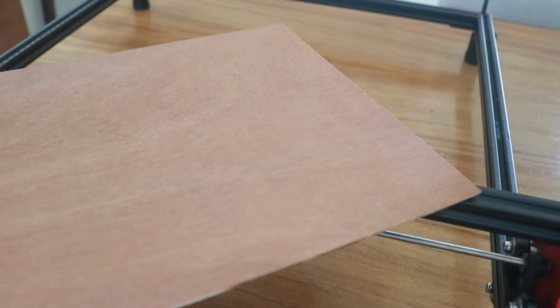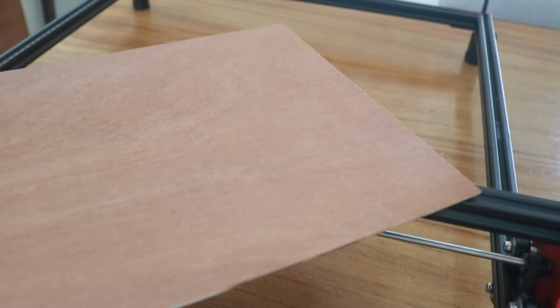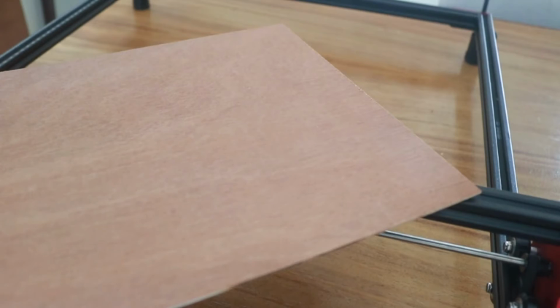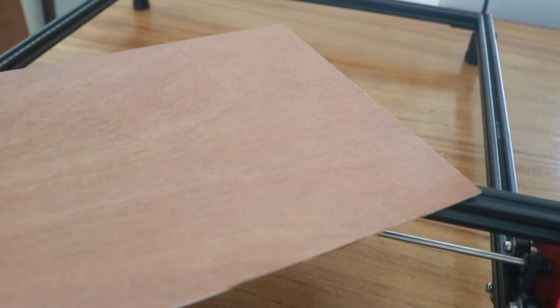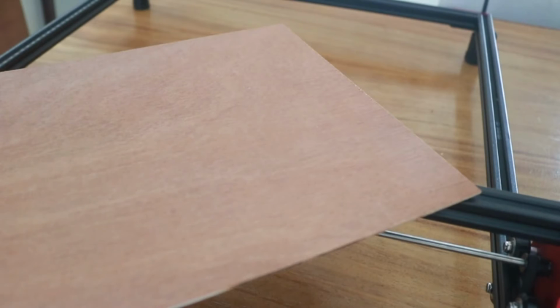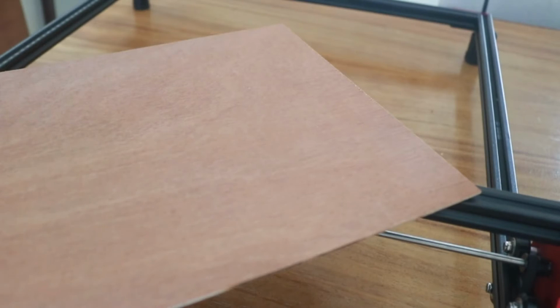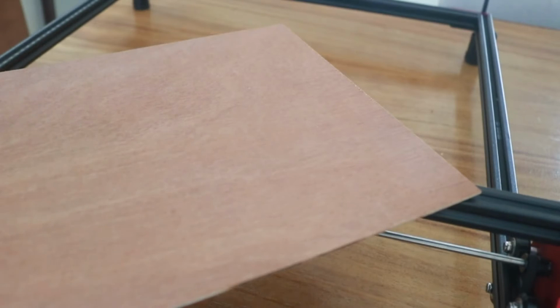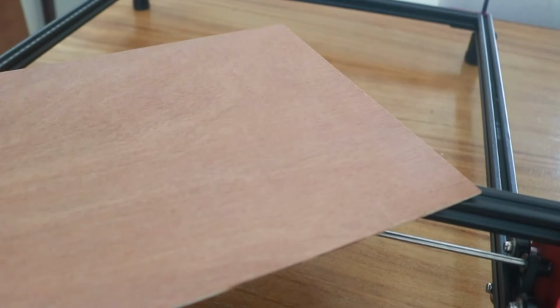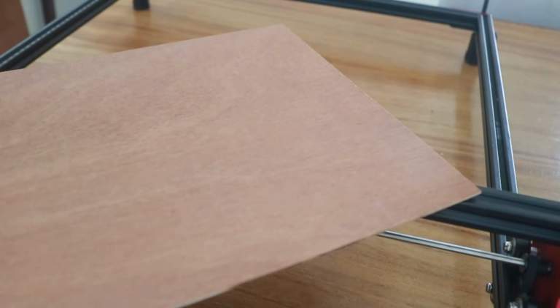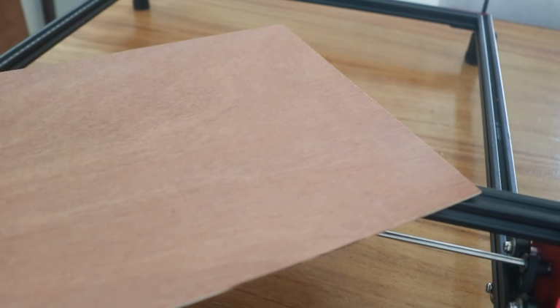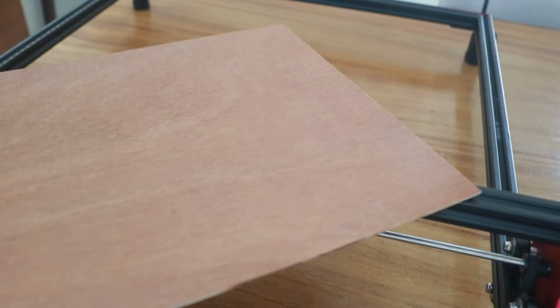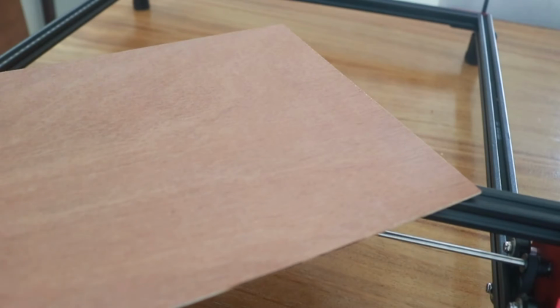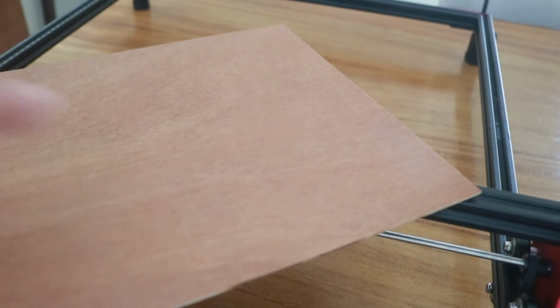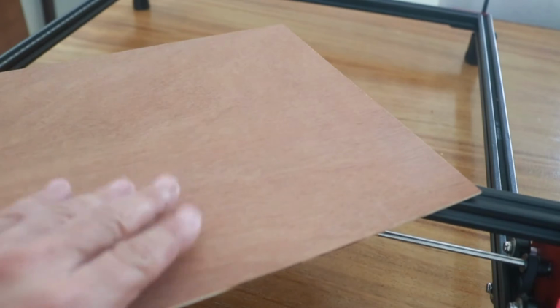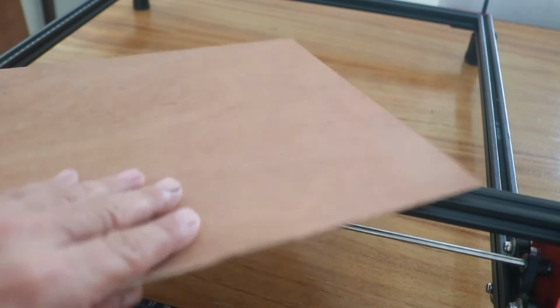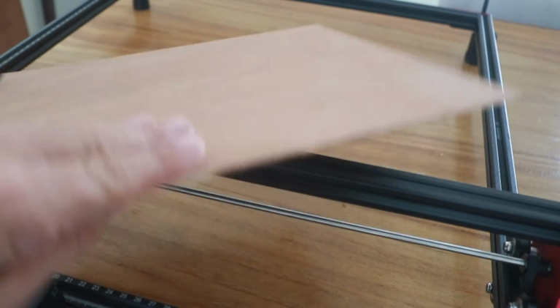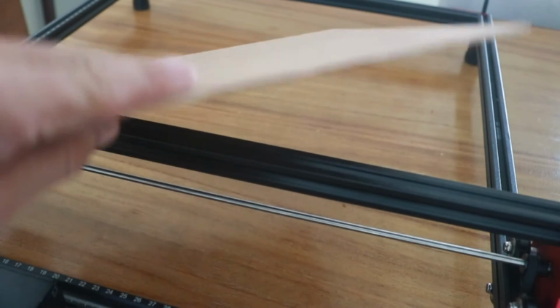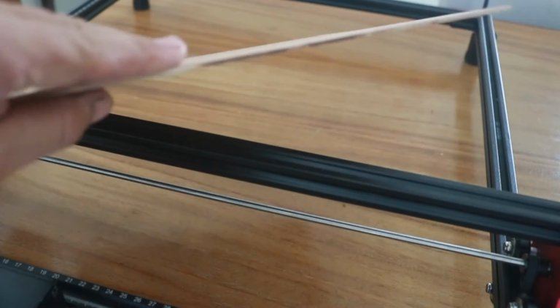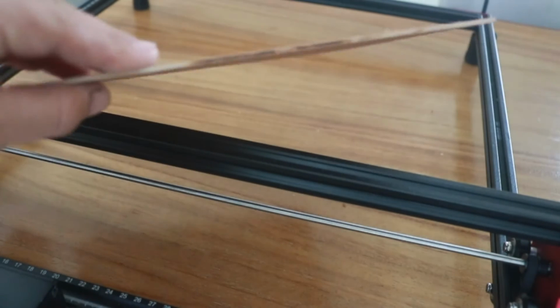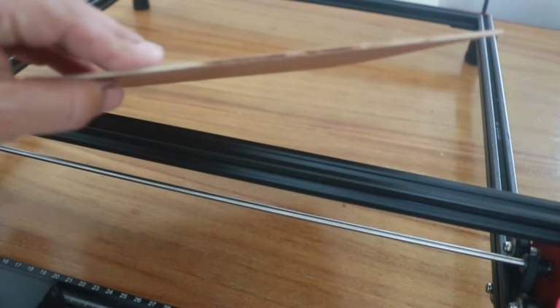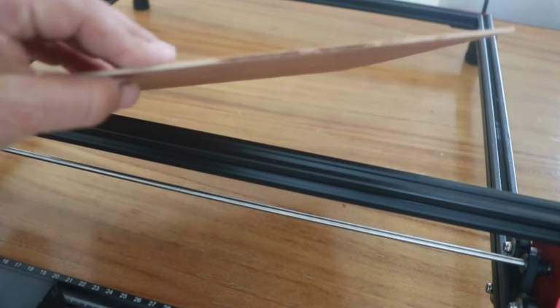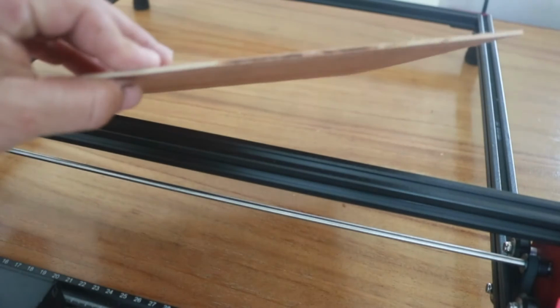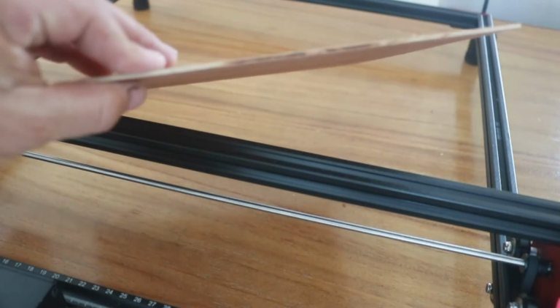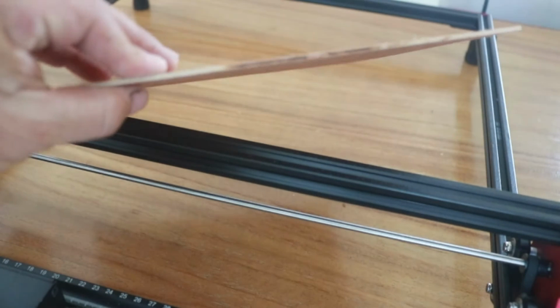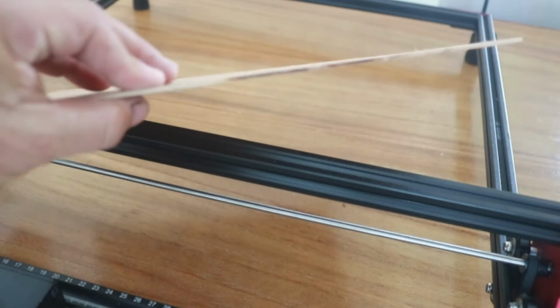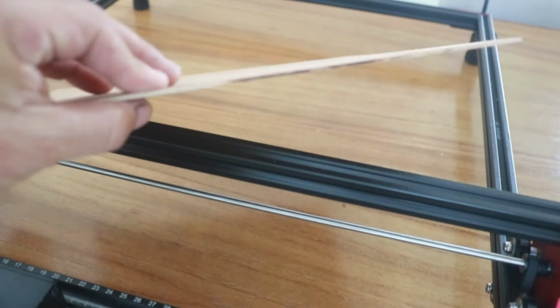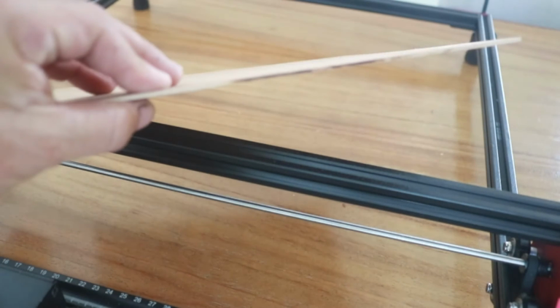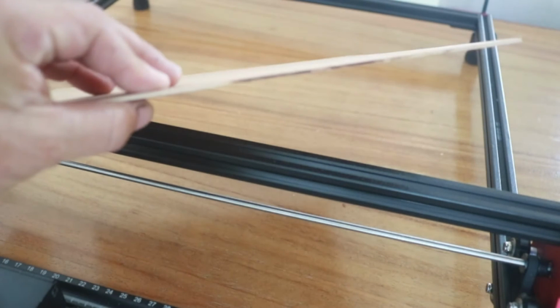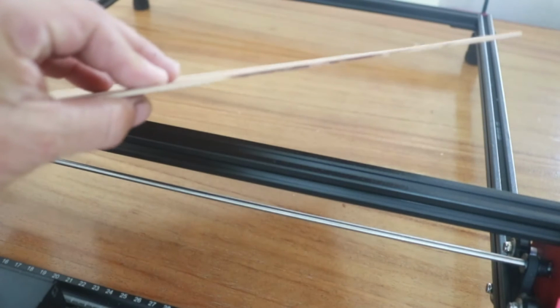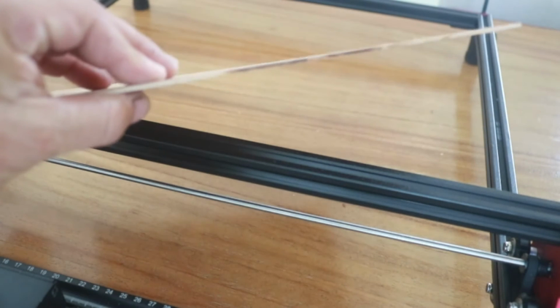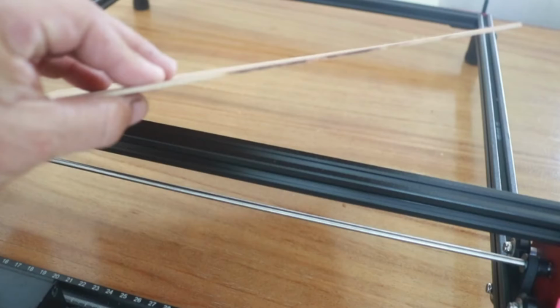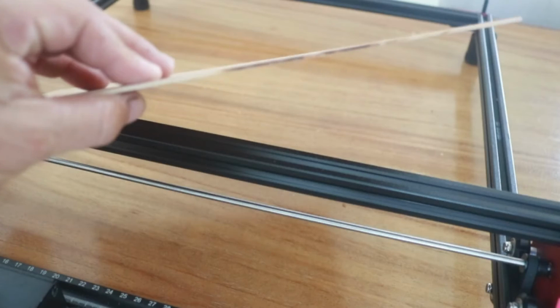Let's try first with thin plywood — this is 2.5 millimeters.